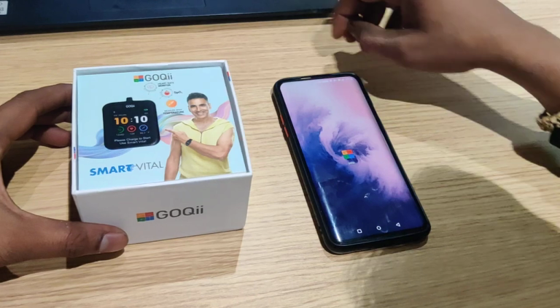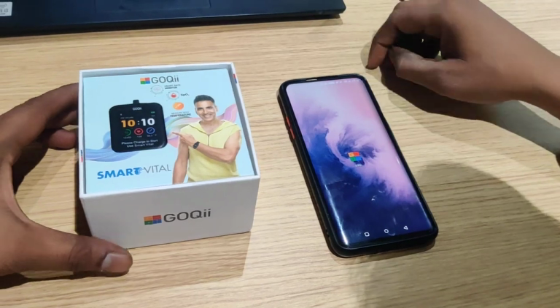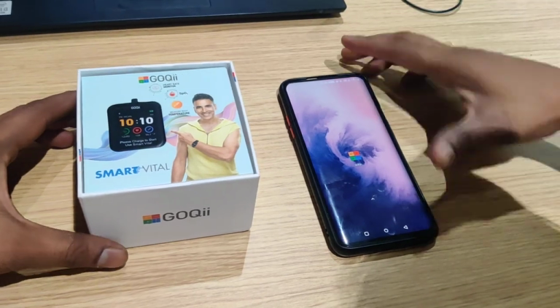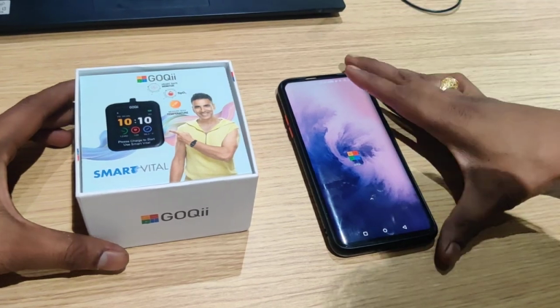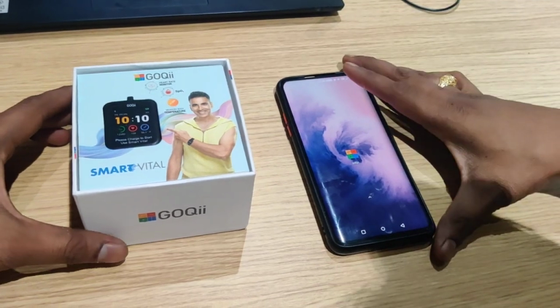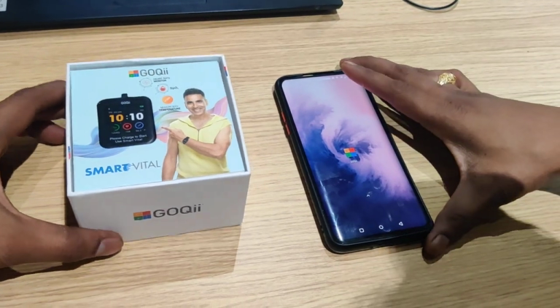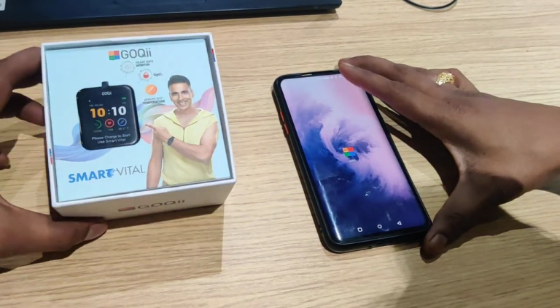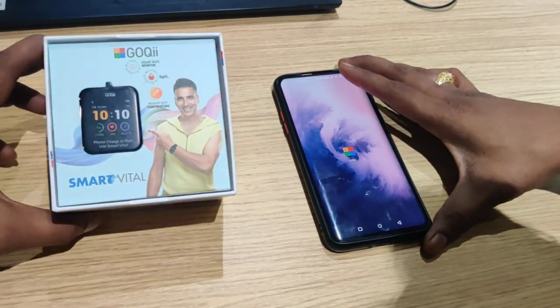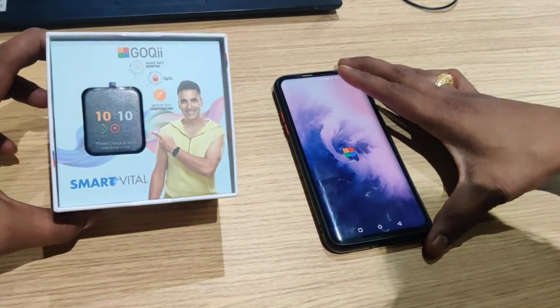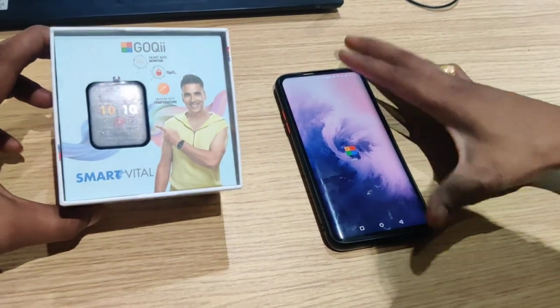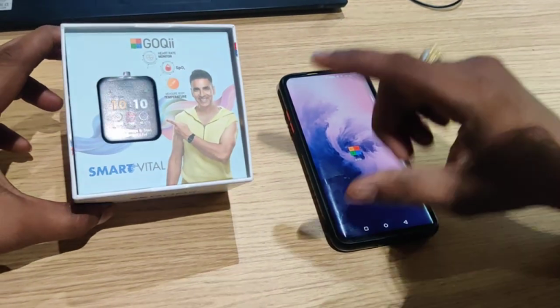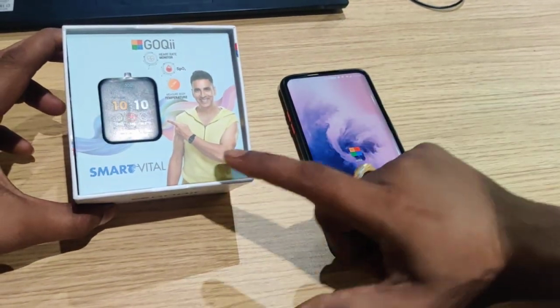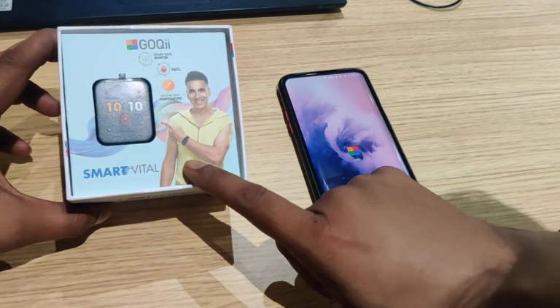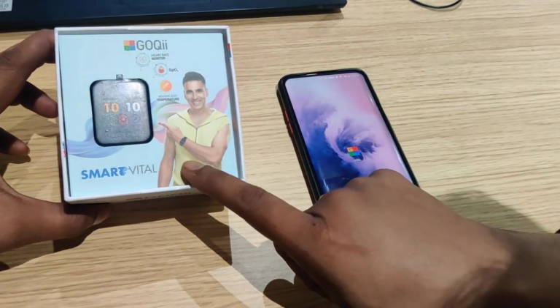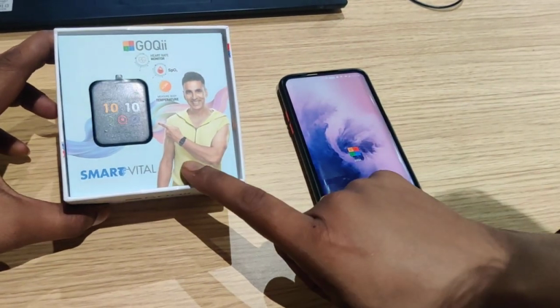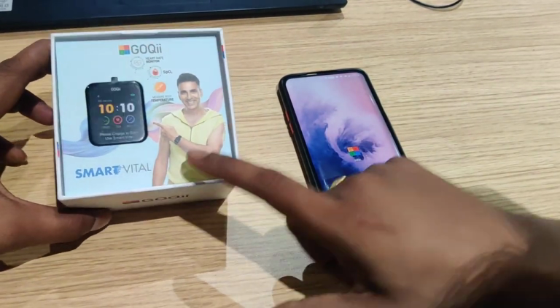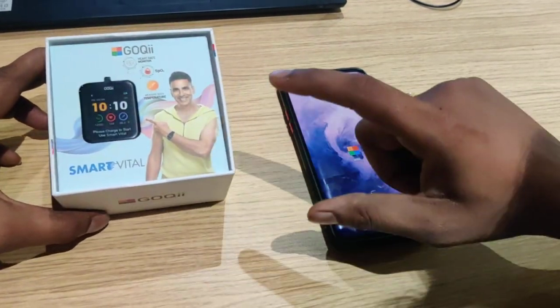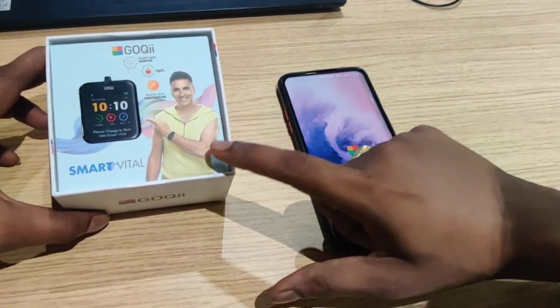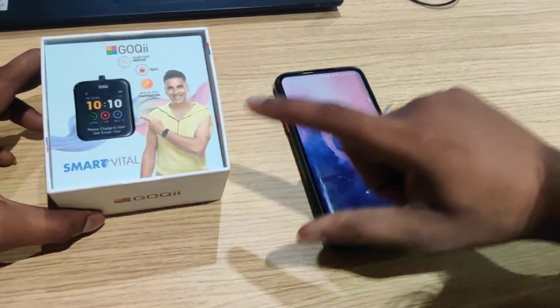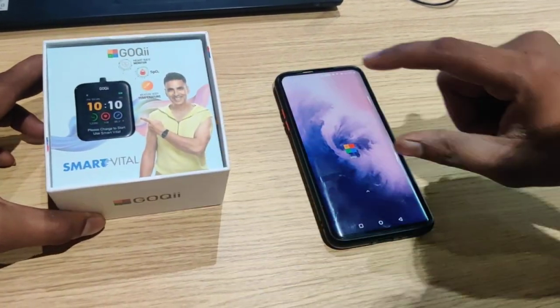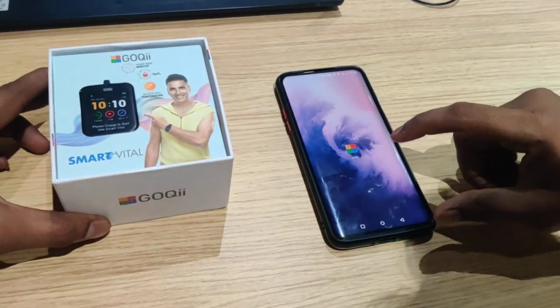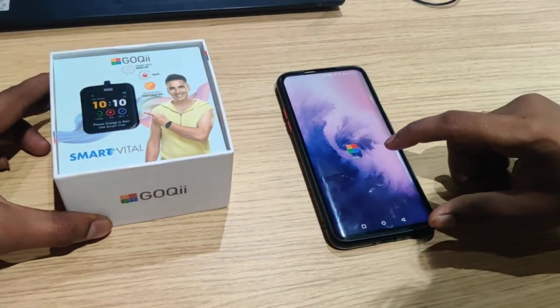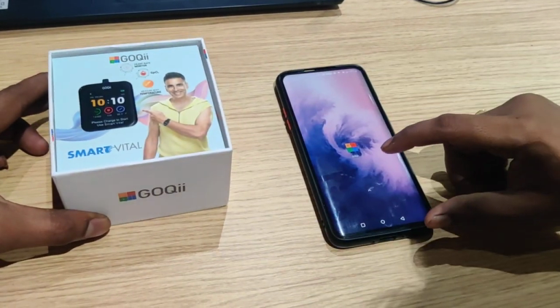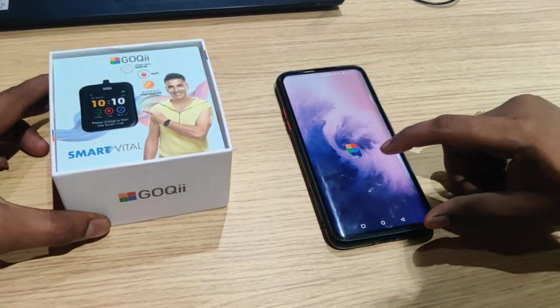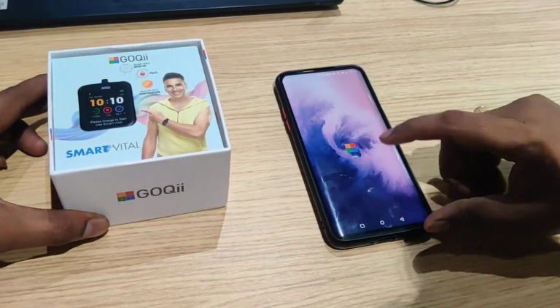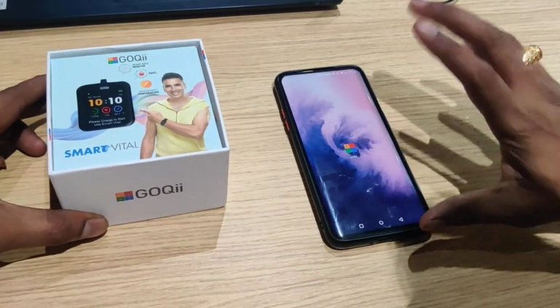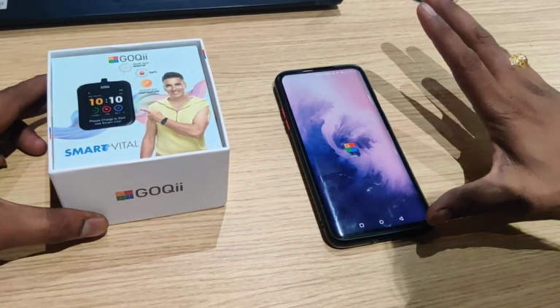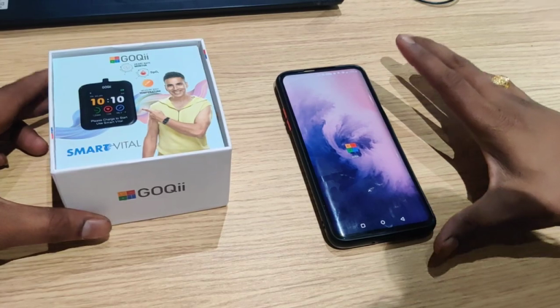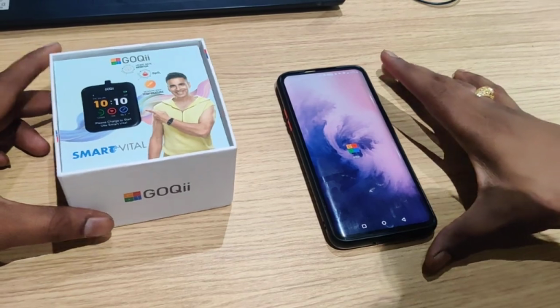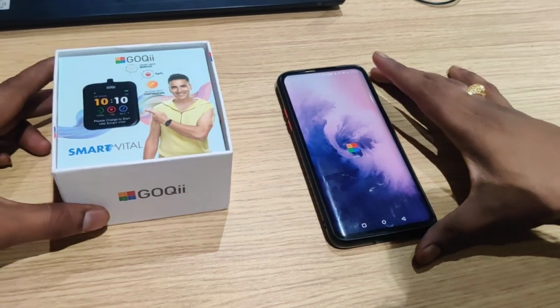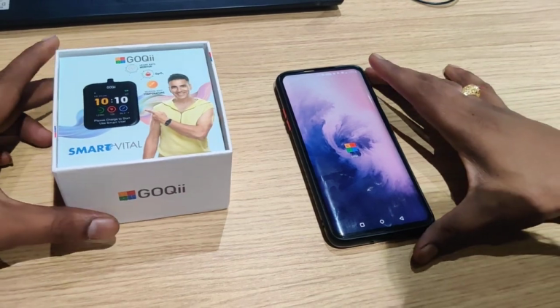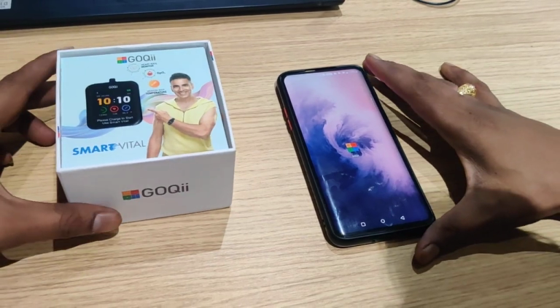In this video, we will talk about GOKI Smart Vital and how to link the GOKI App.